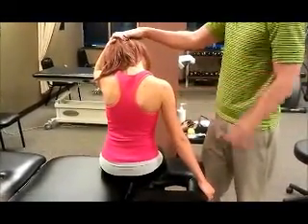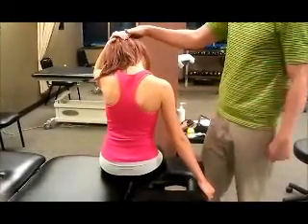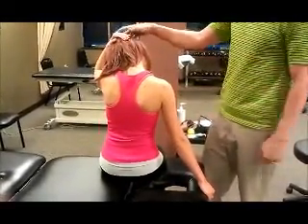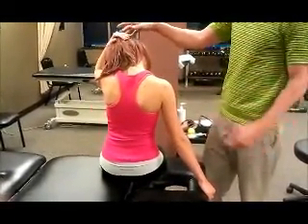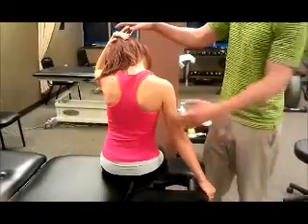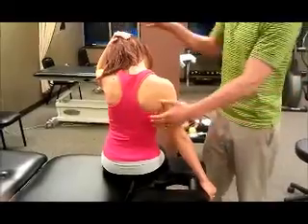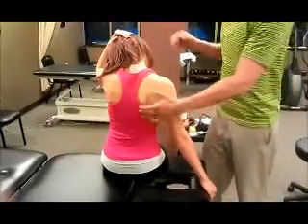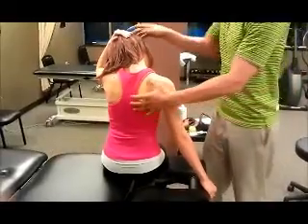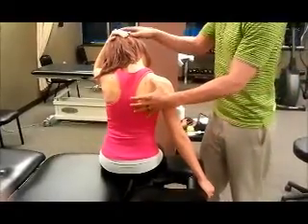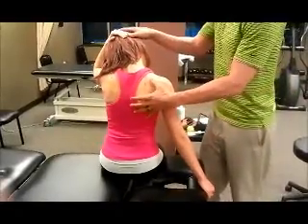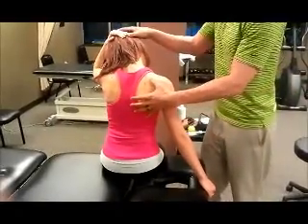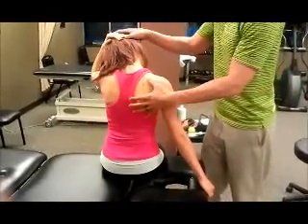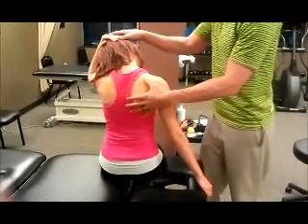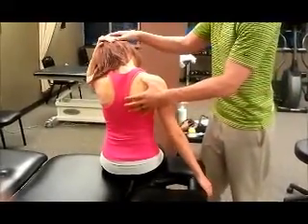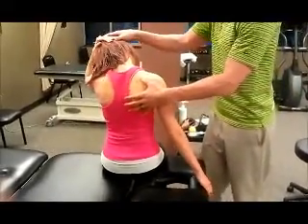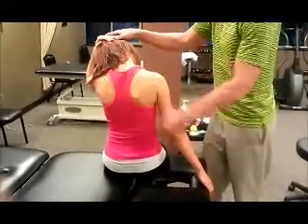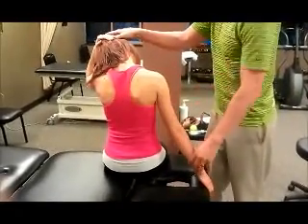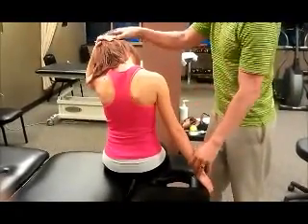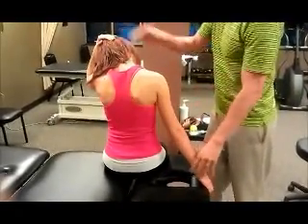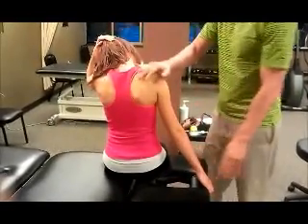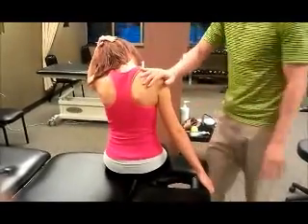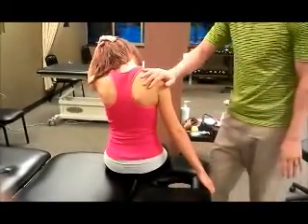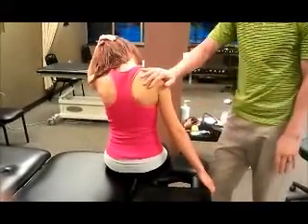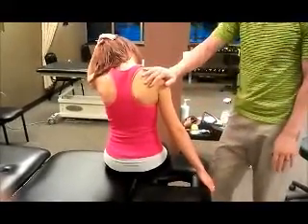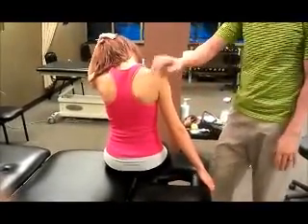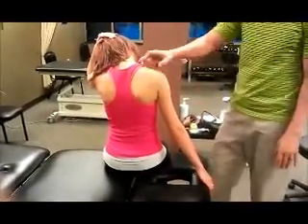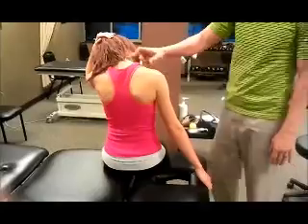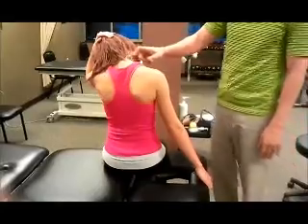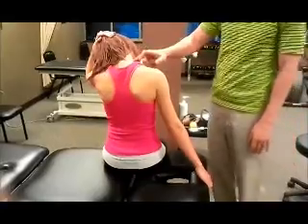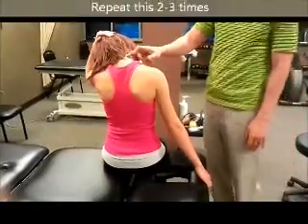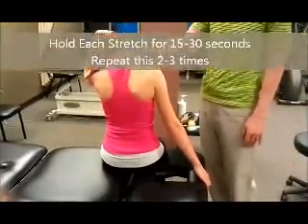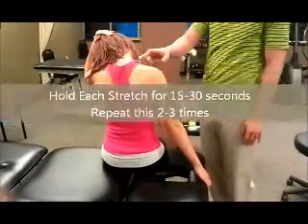If they're not feeling a stretch, we tell them to lean to their left. That will help pull the shoulder blade down more and they should get more of a stretch in that area.